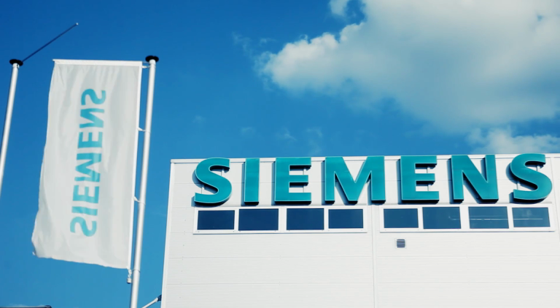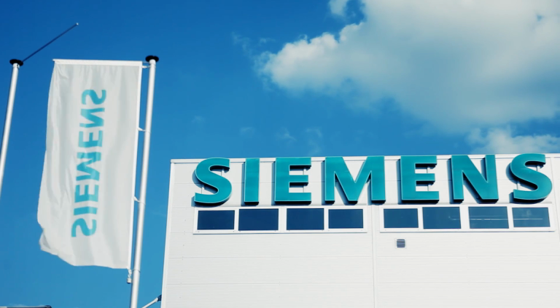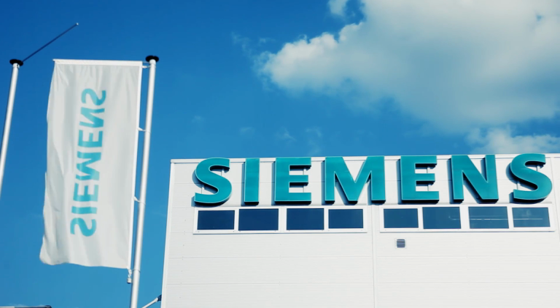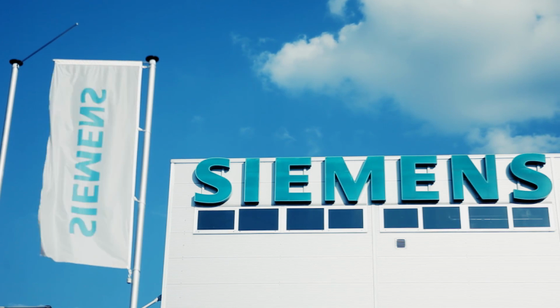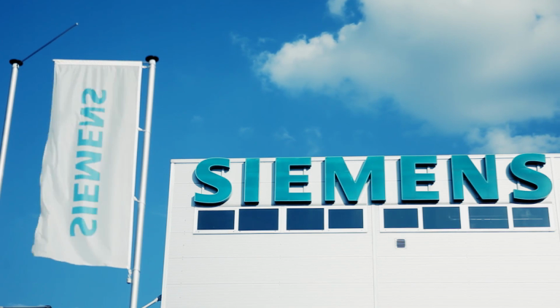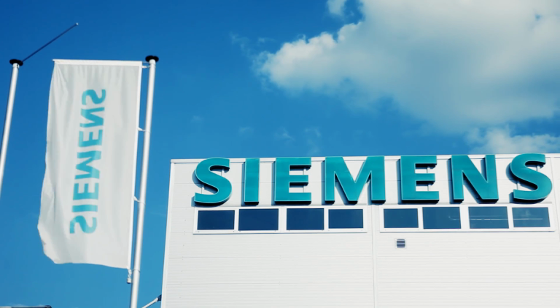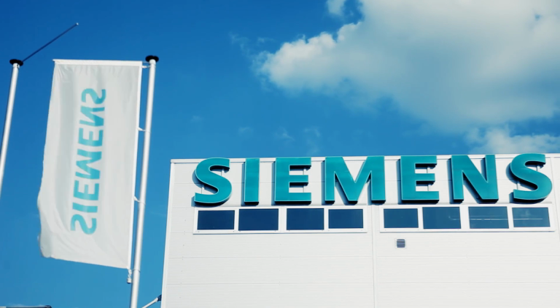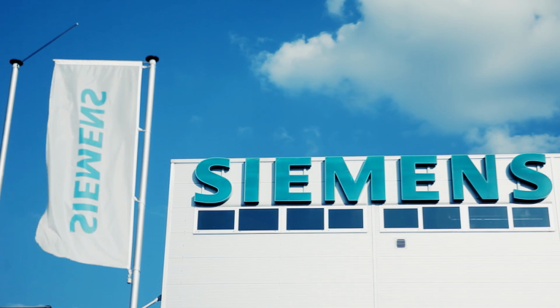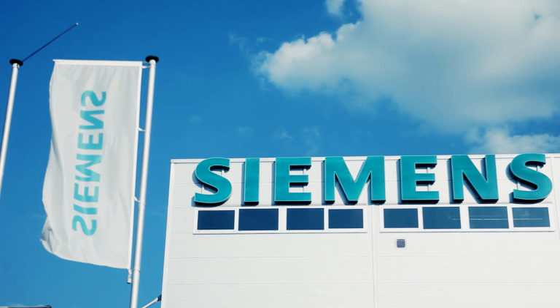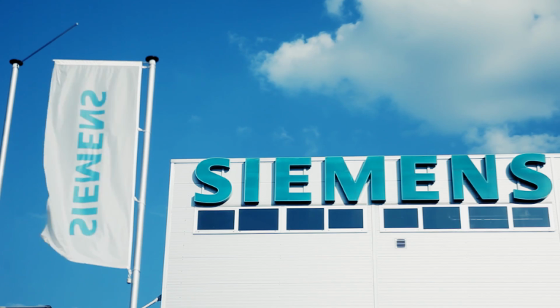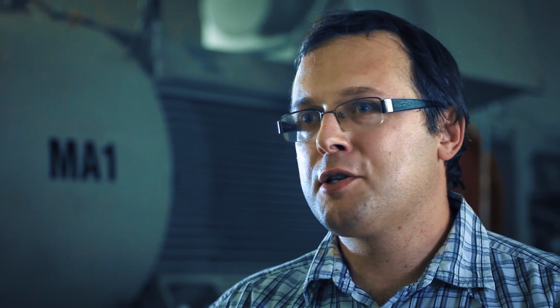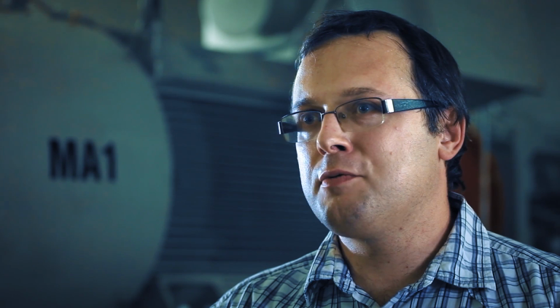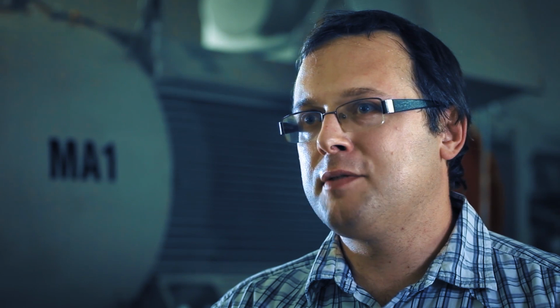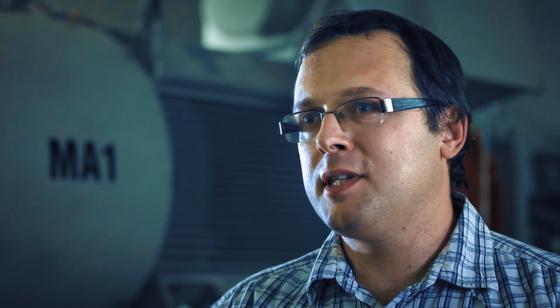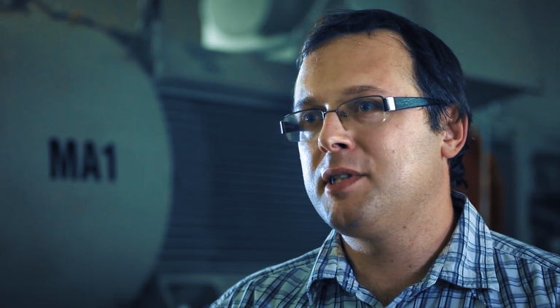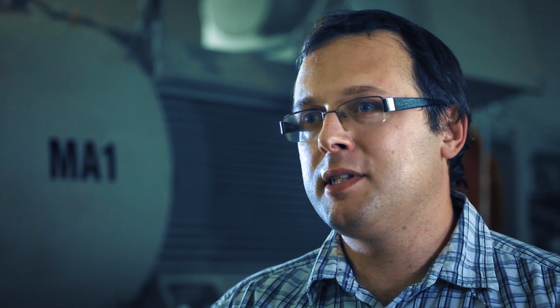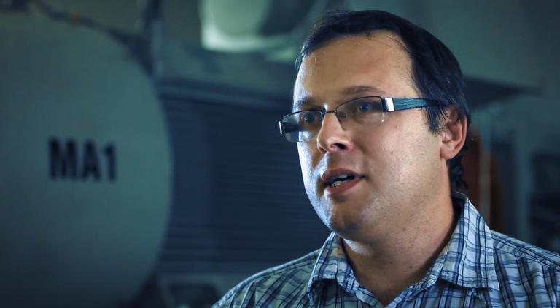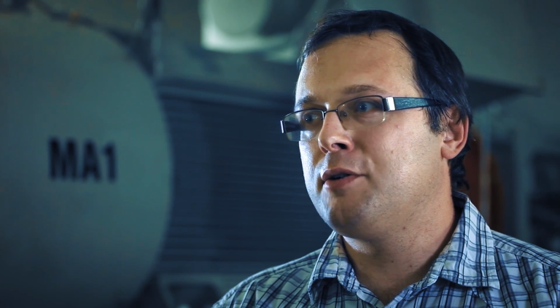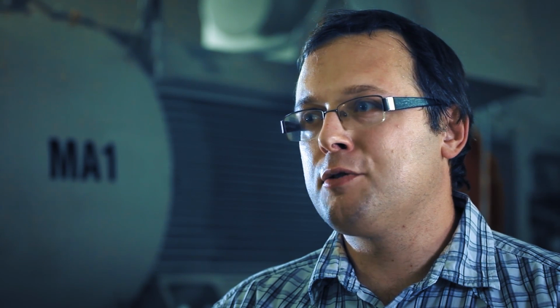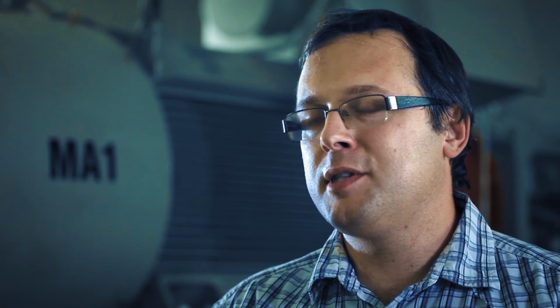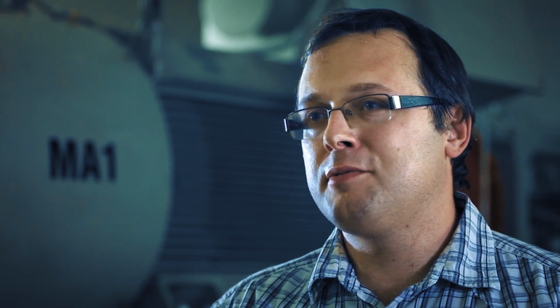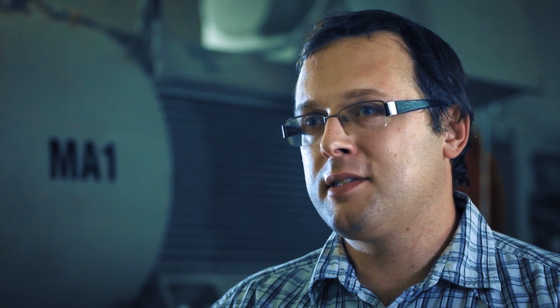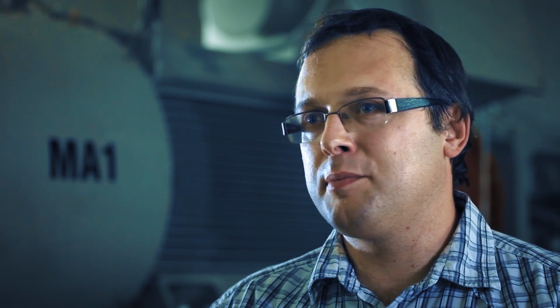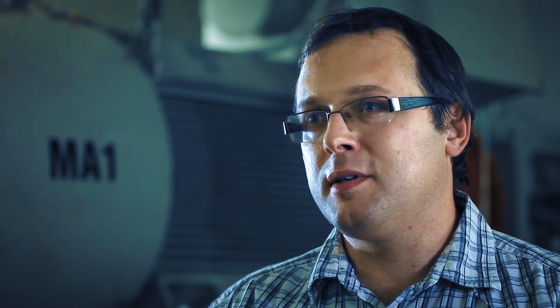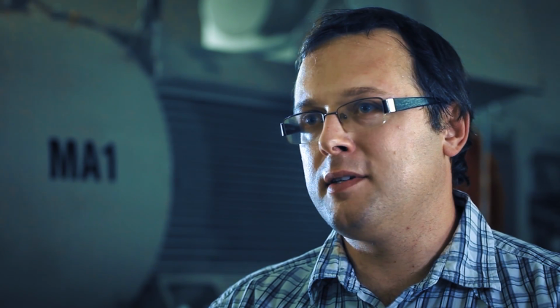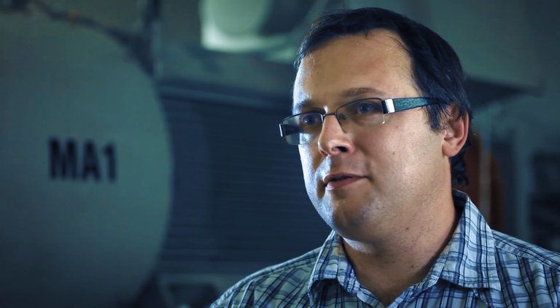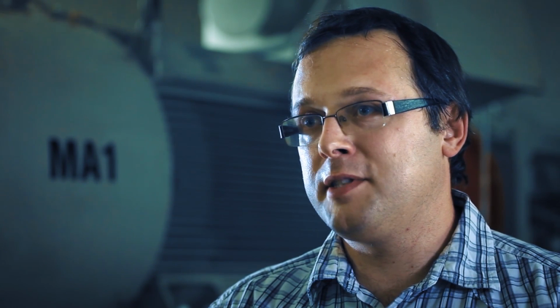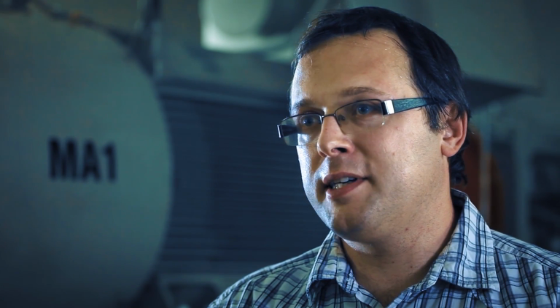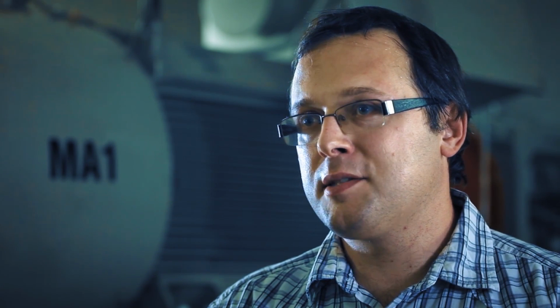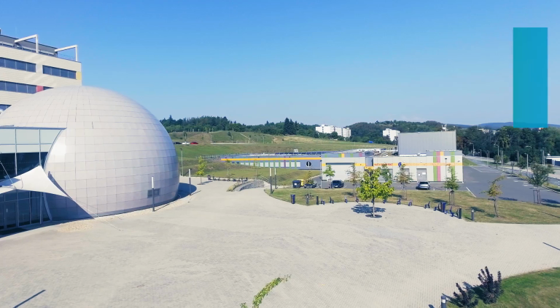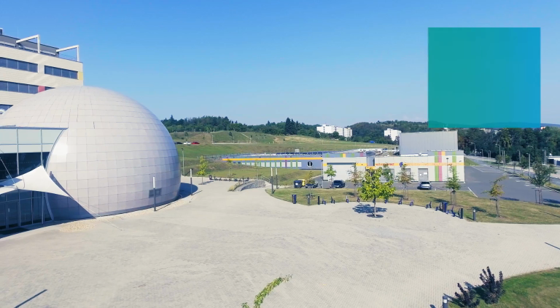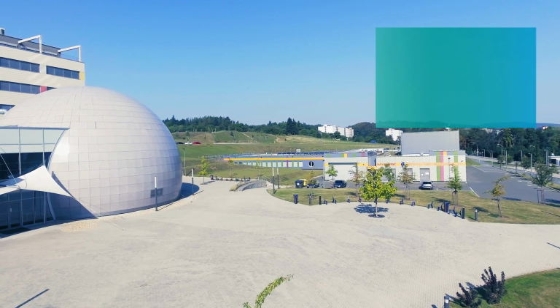We chose Siemens as a reliable and trusted partner with deep technical know-how and understanding for our application.